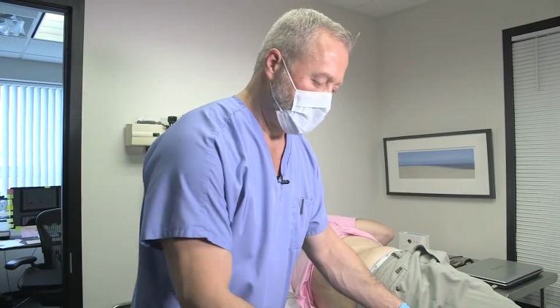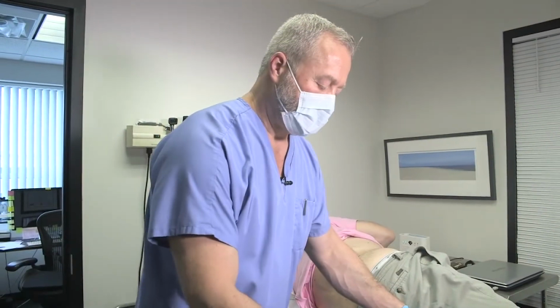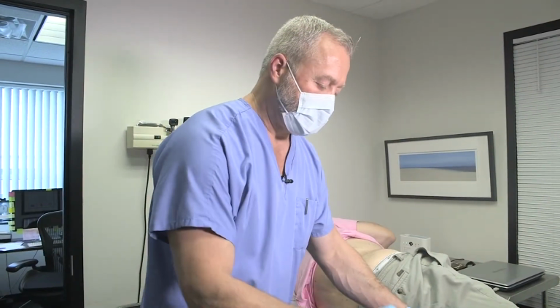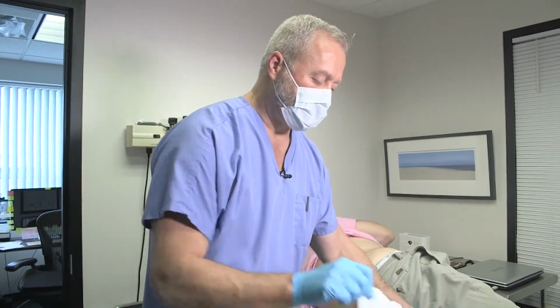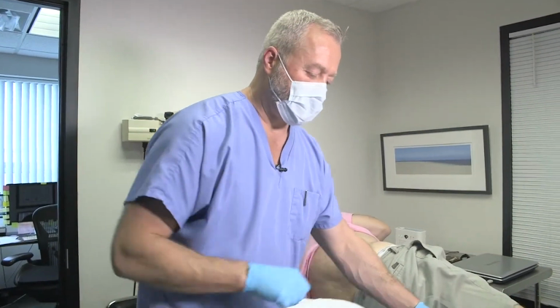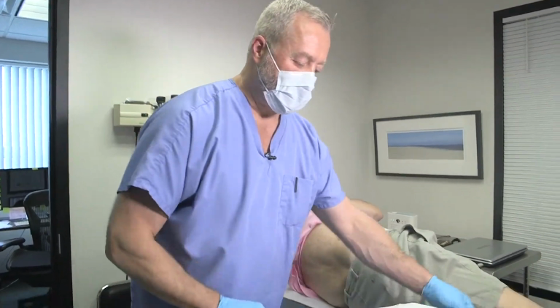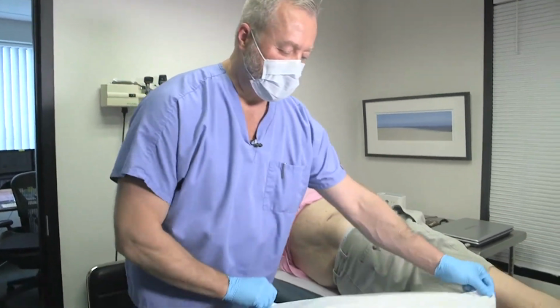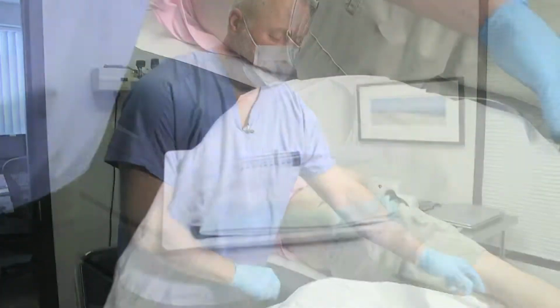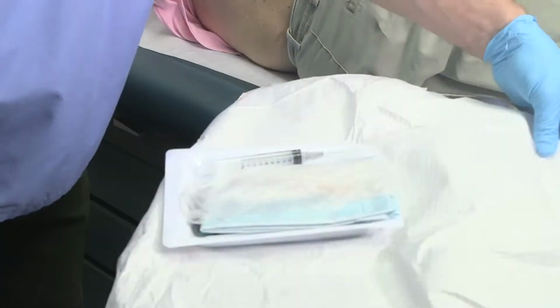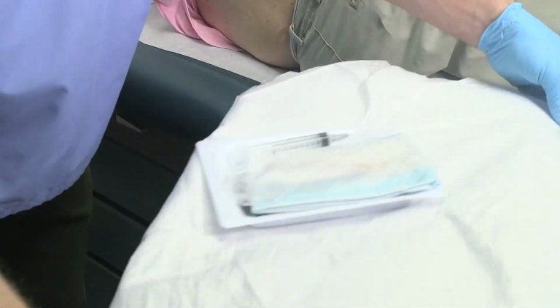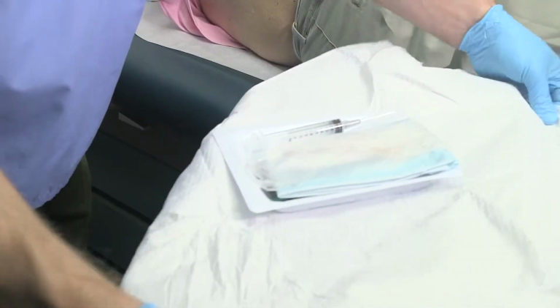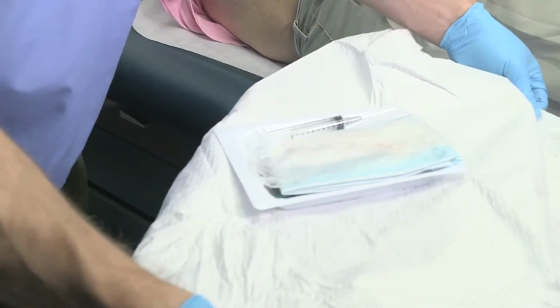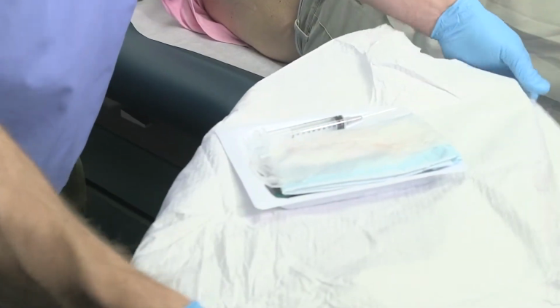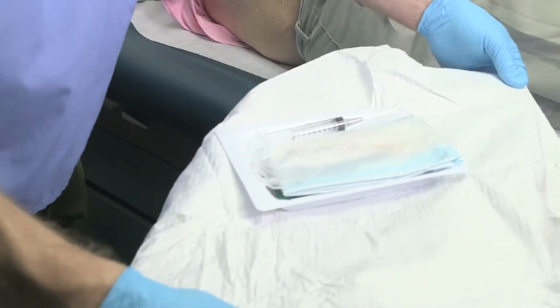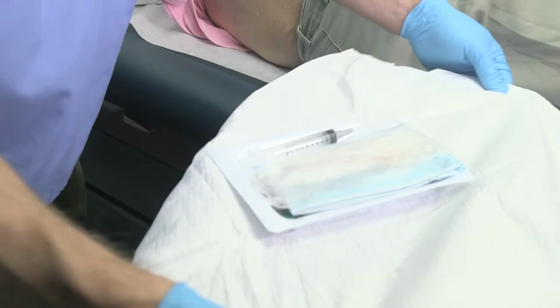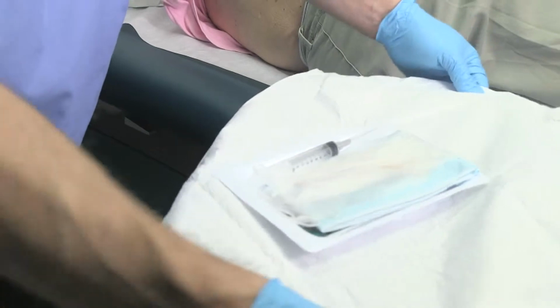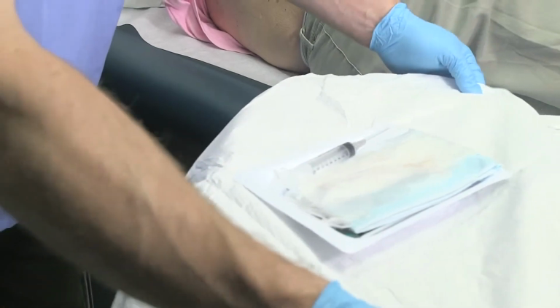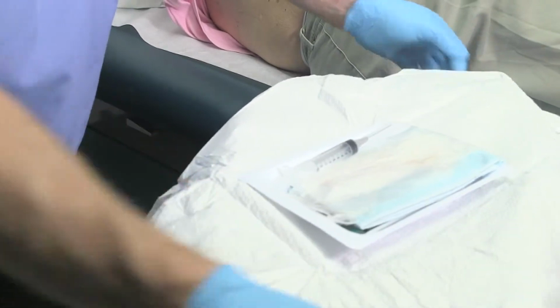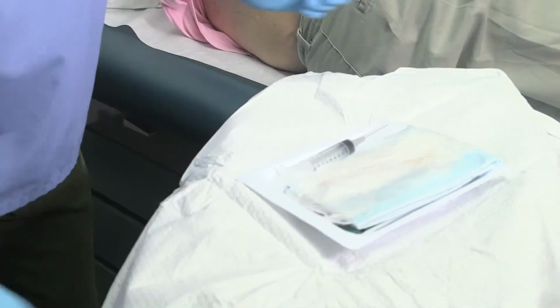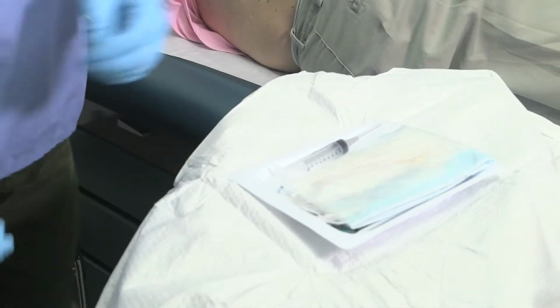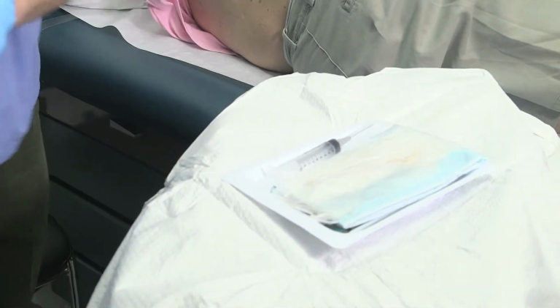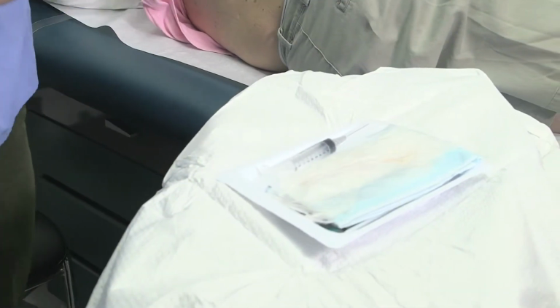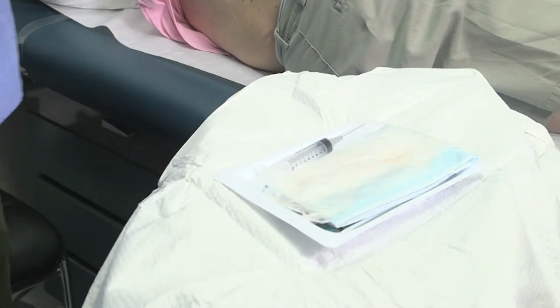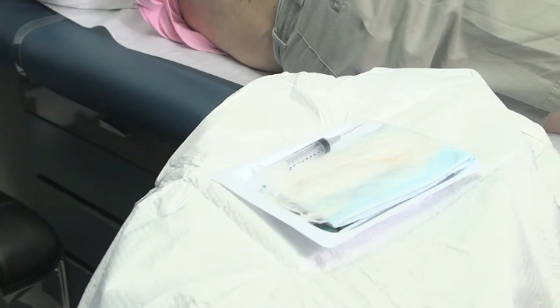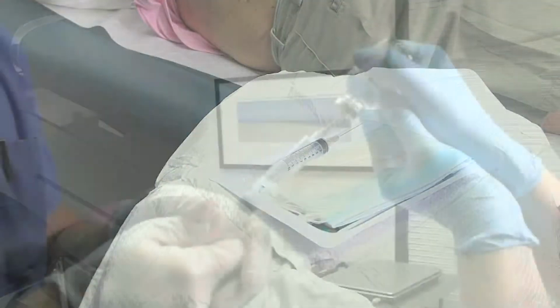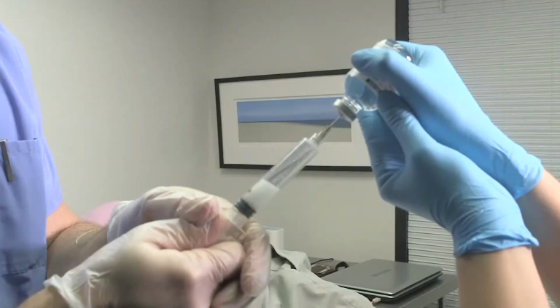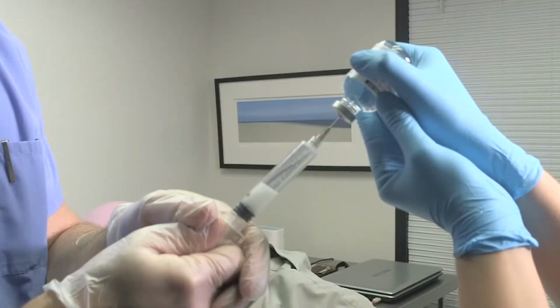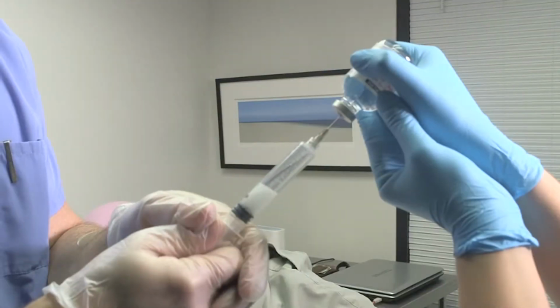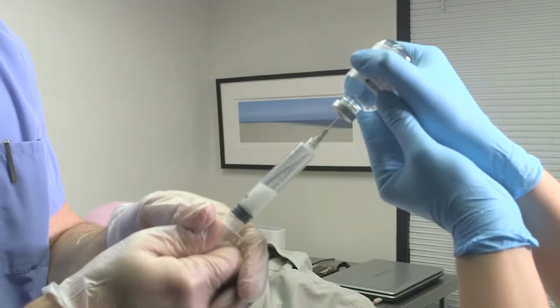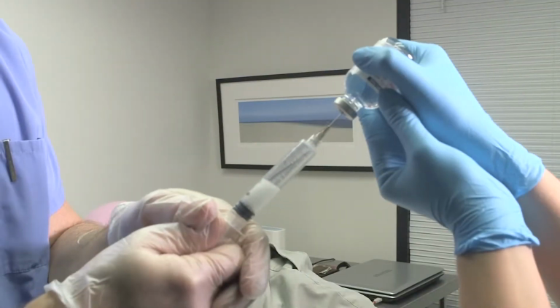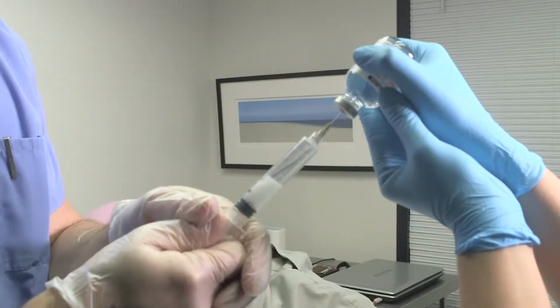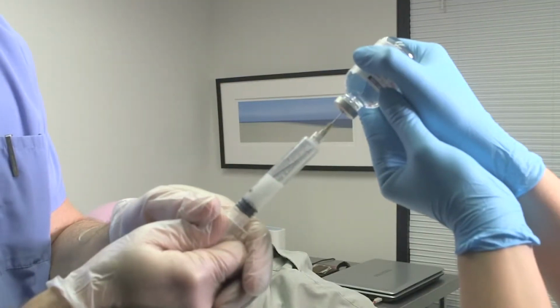These kits are pre-packaged. They're sterile. We're going to draw up some anesthetic.